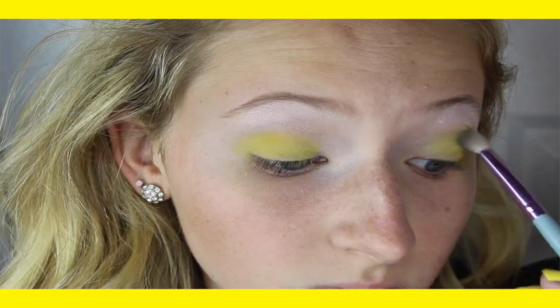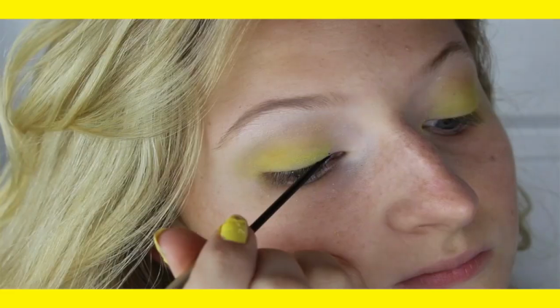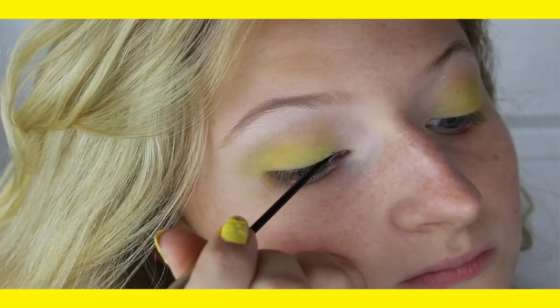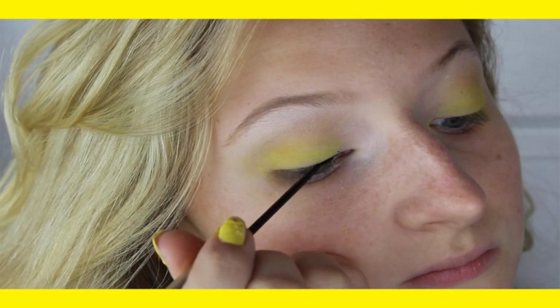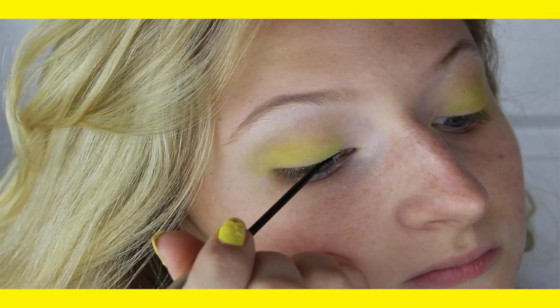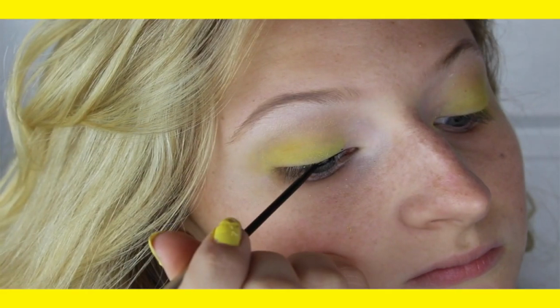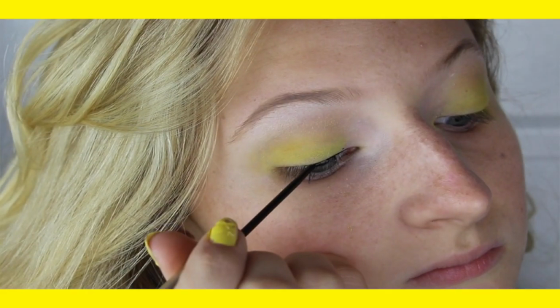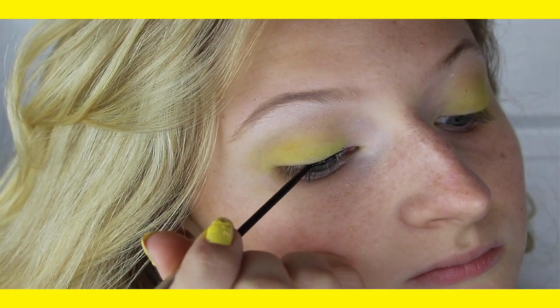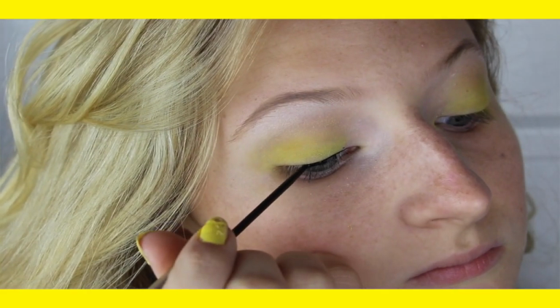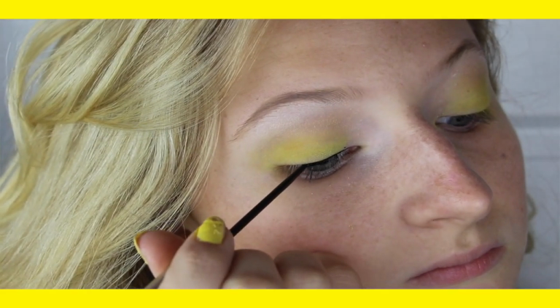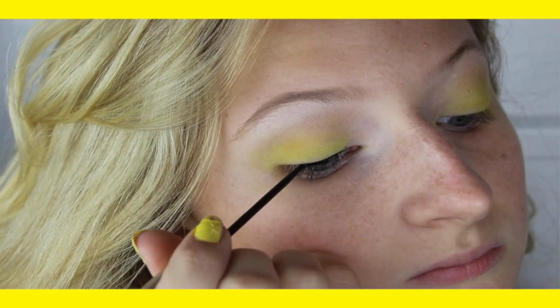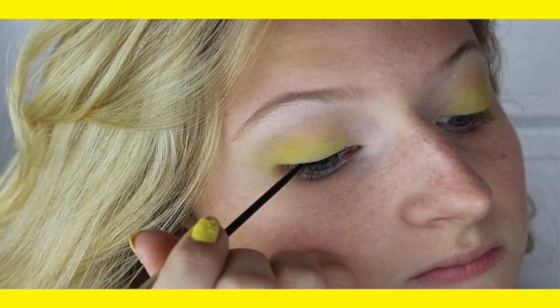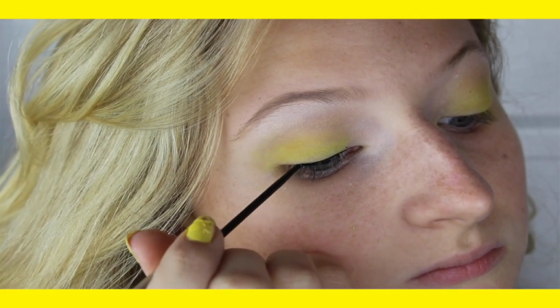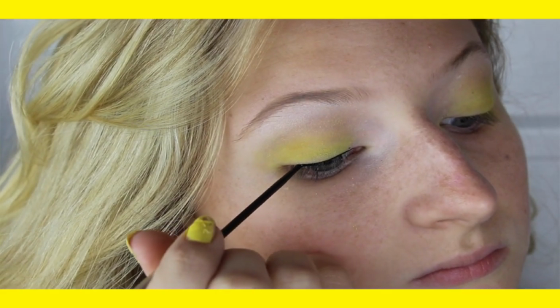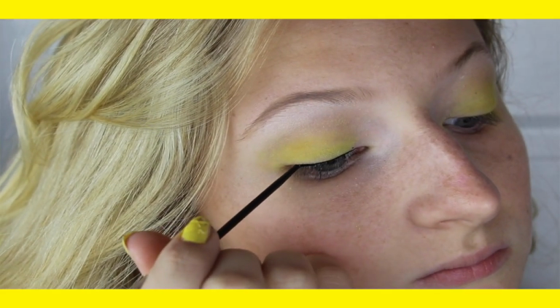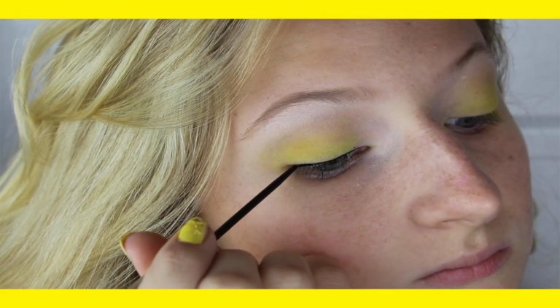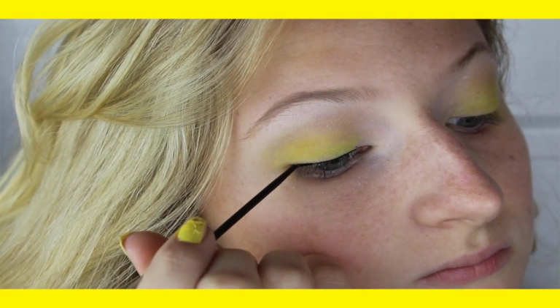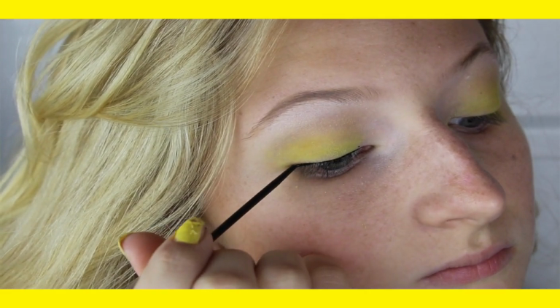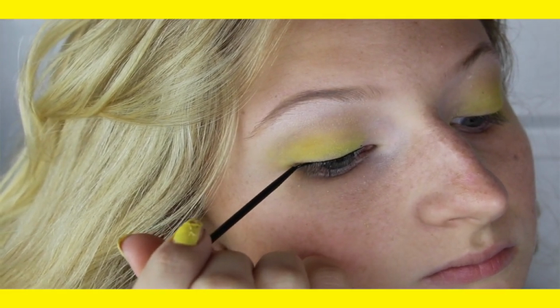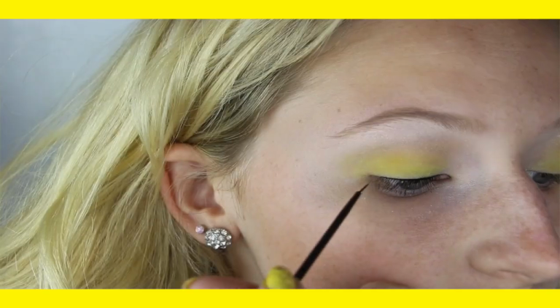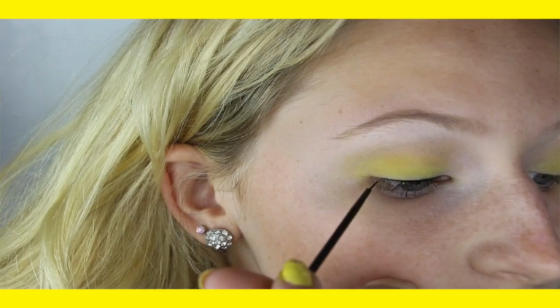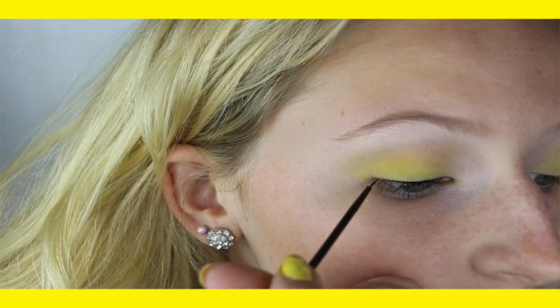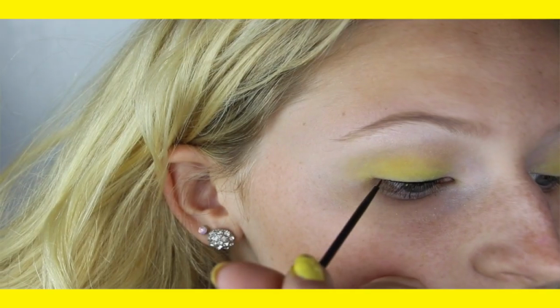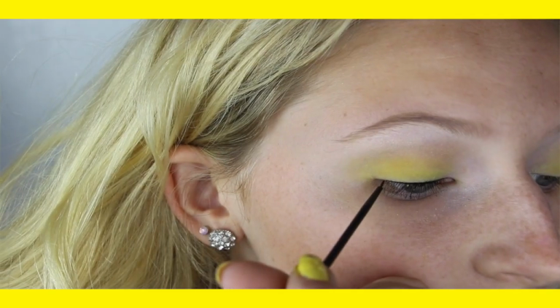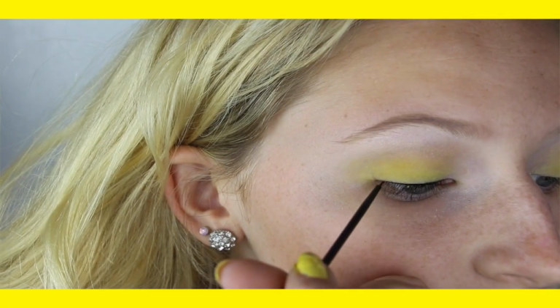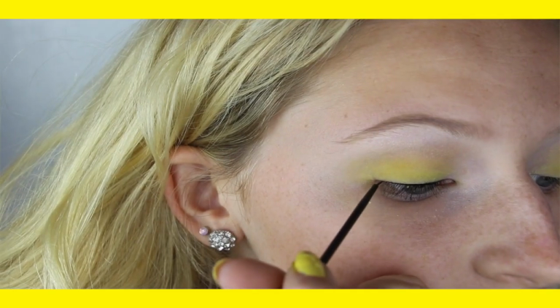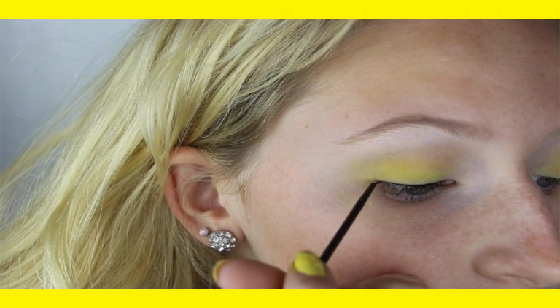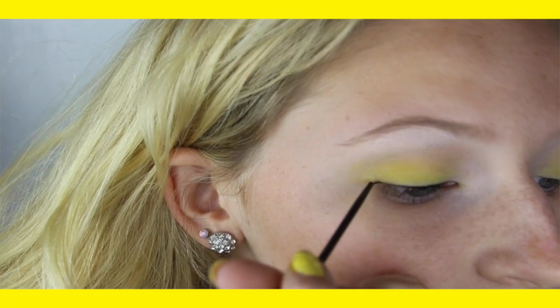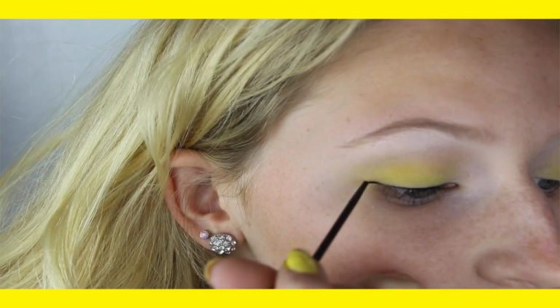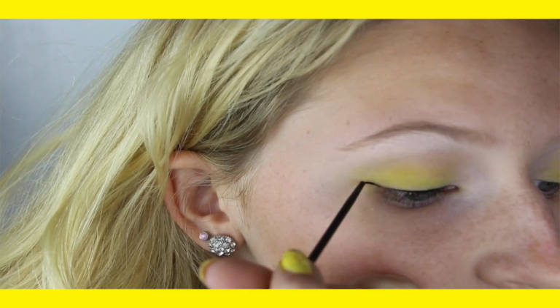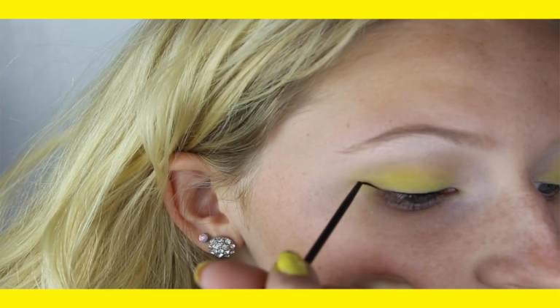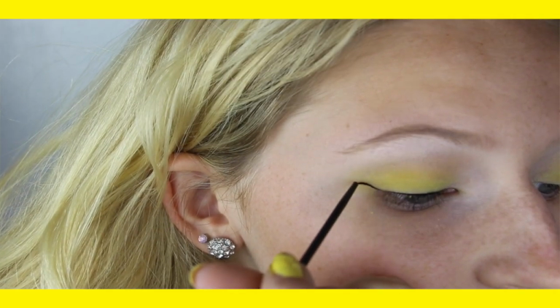Next, taking a black liquid eyeliner, you want to wing it out and make it a cat eye looking wing.